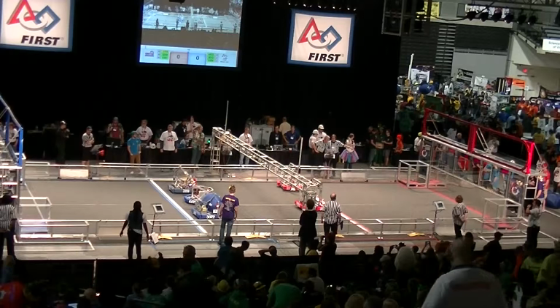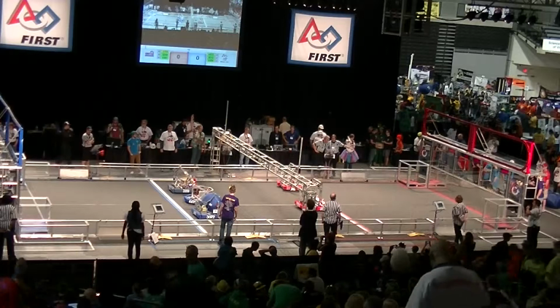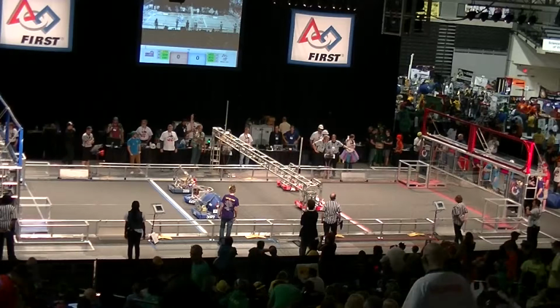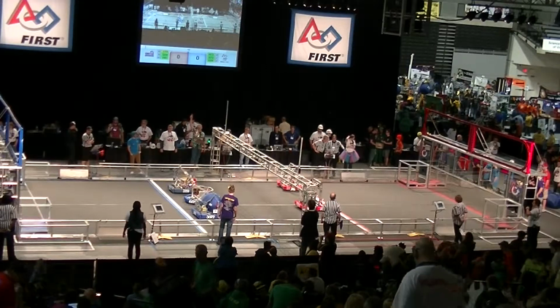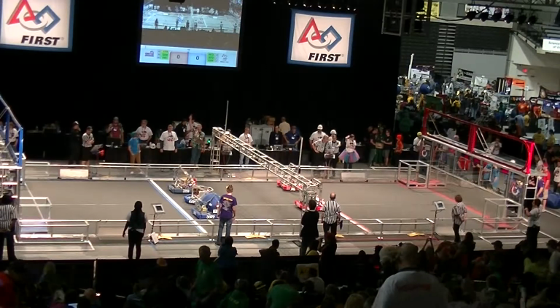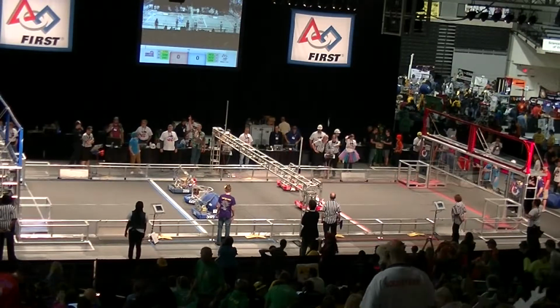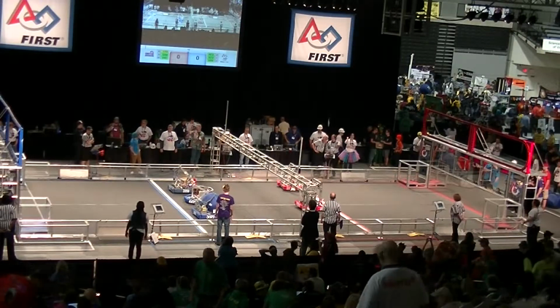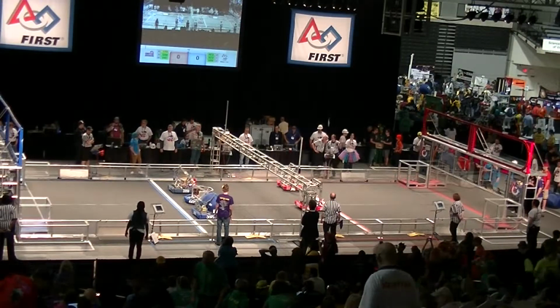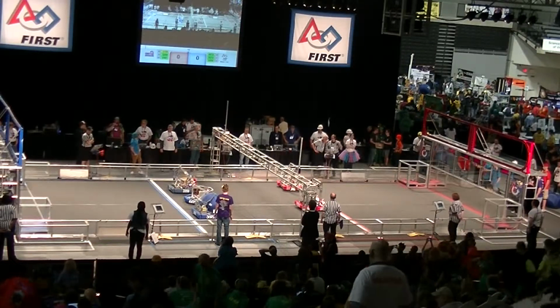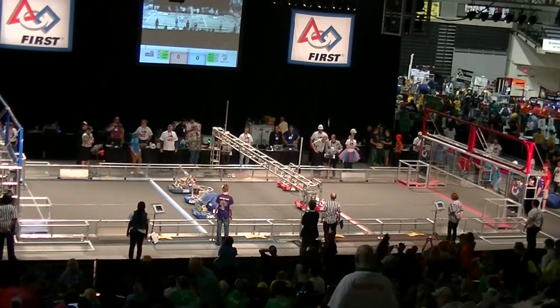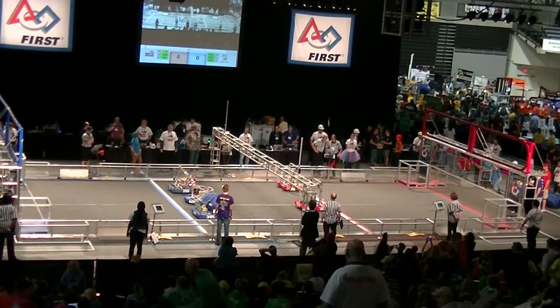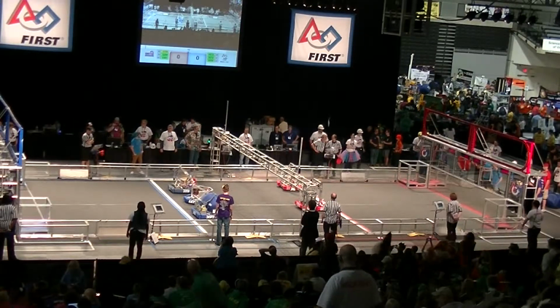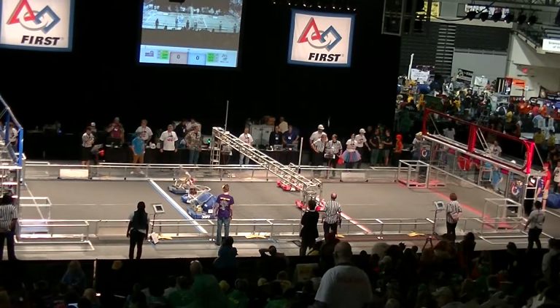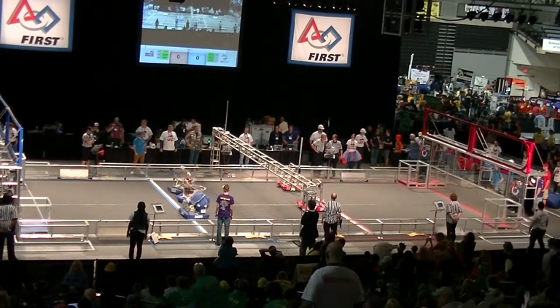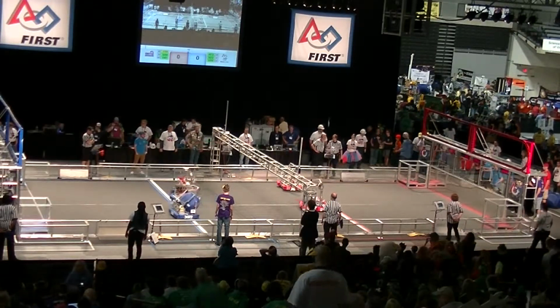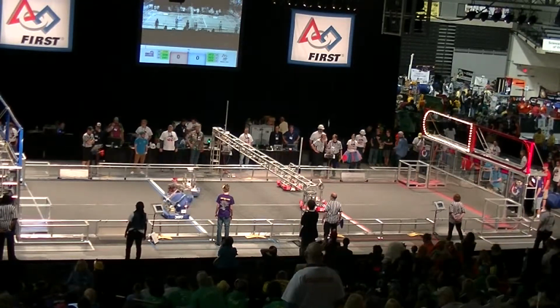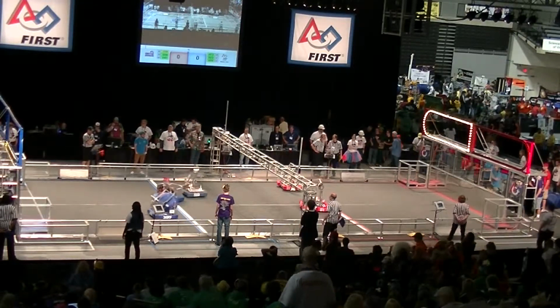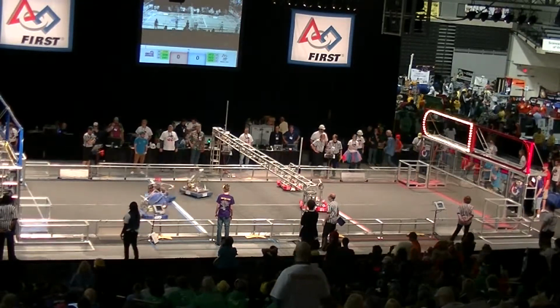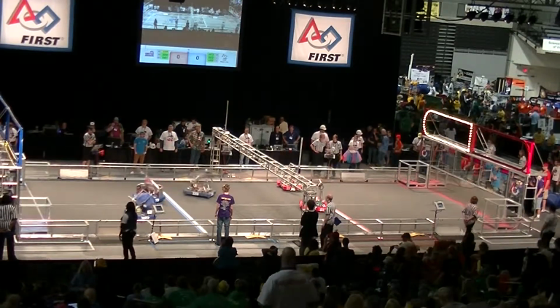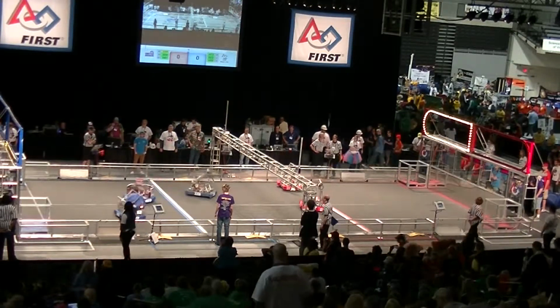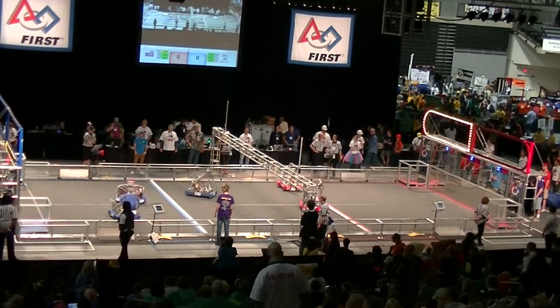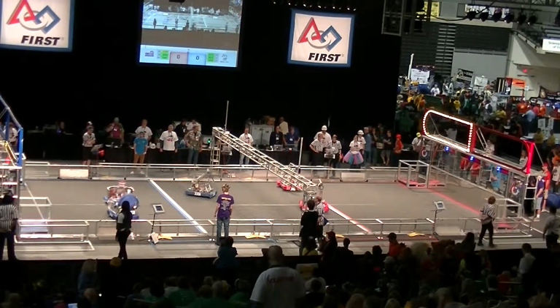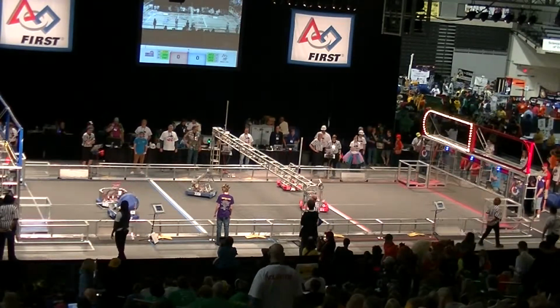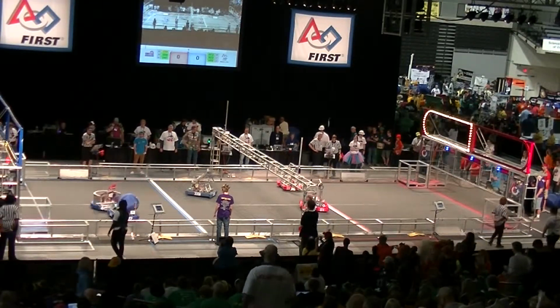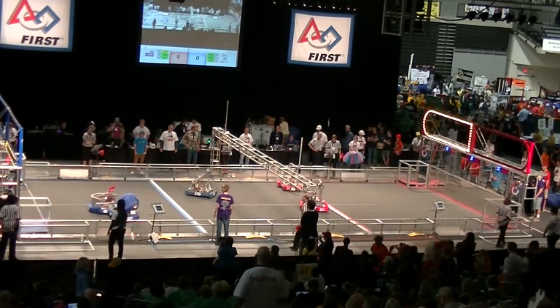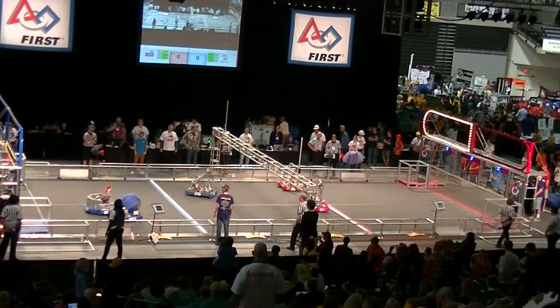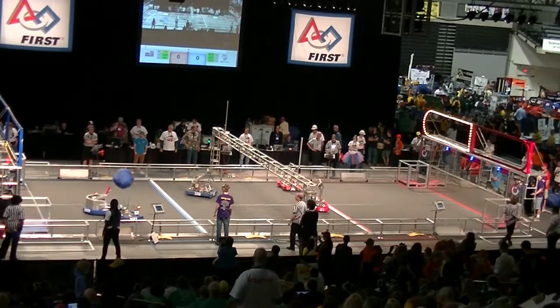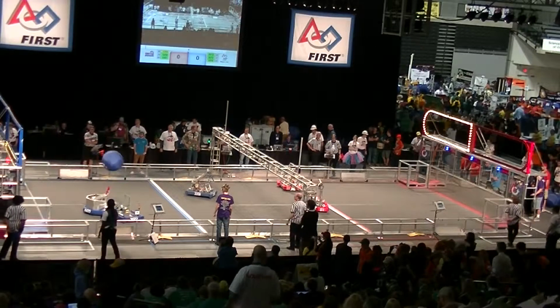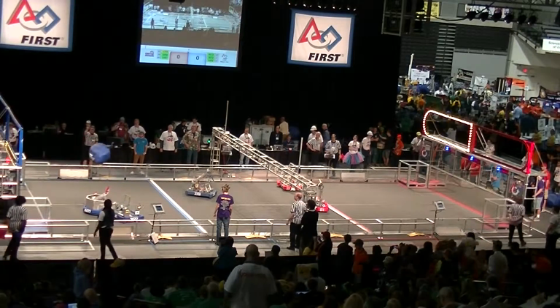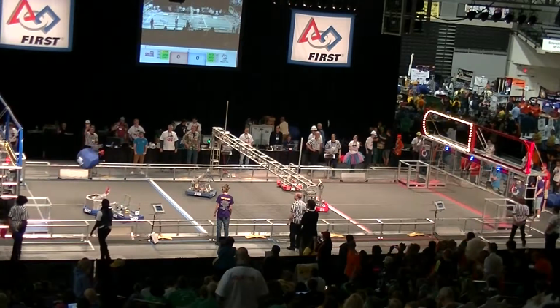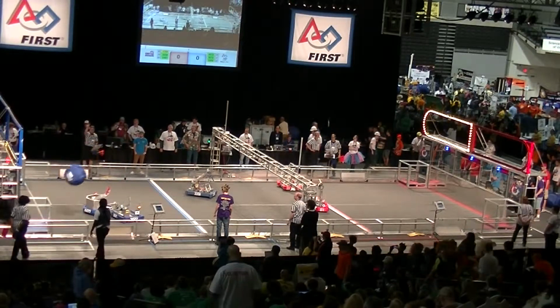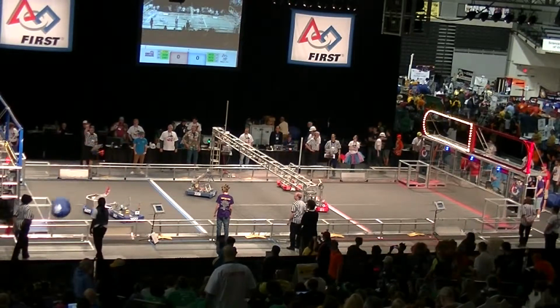3, 2, 1, go! Here we go, match number 16. 372, the backboard box.